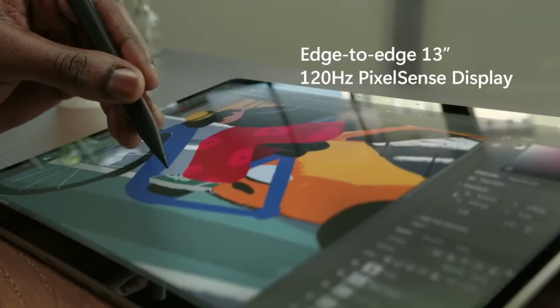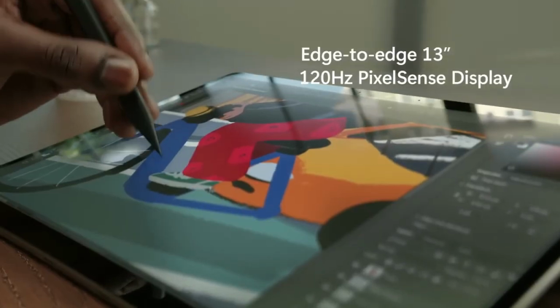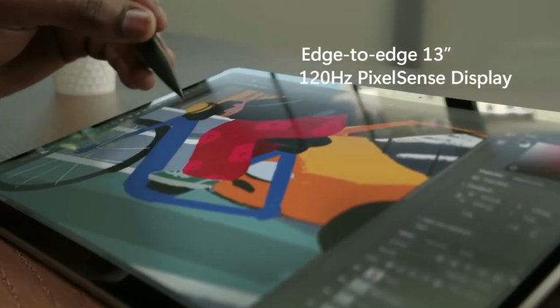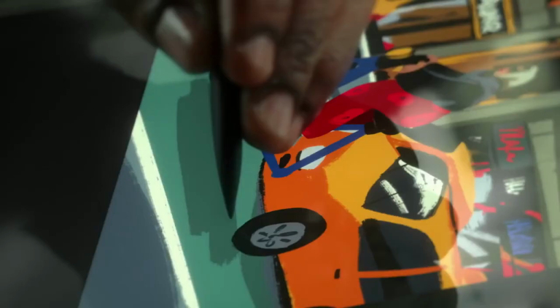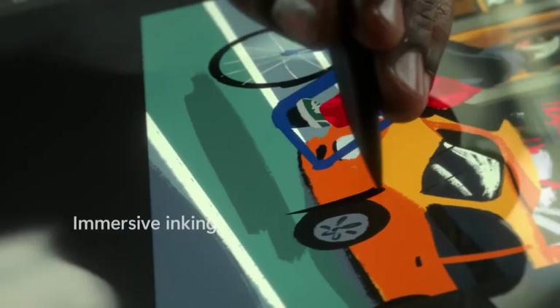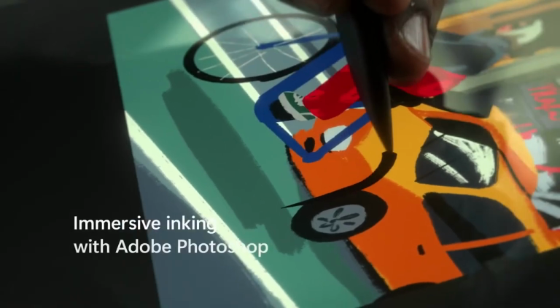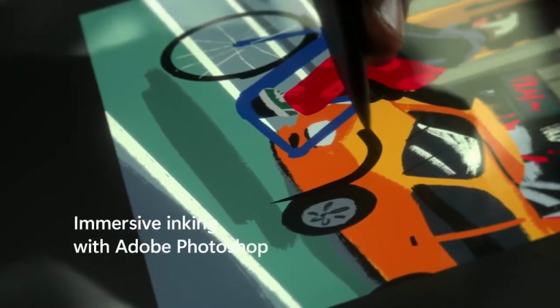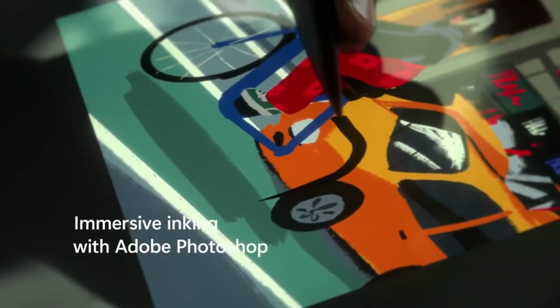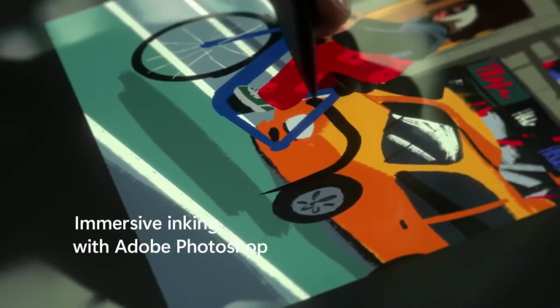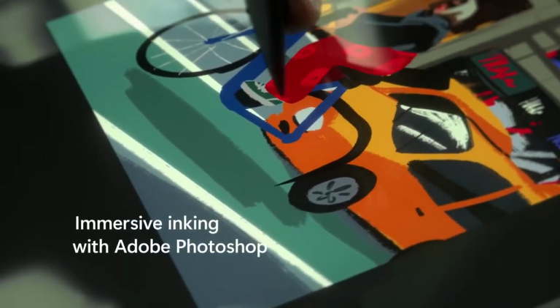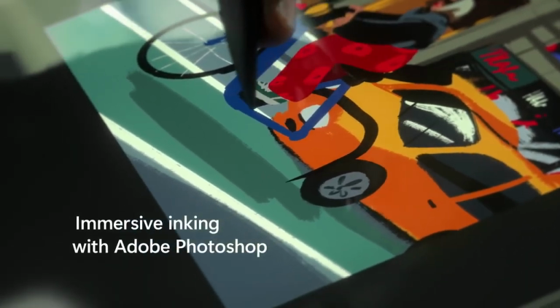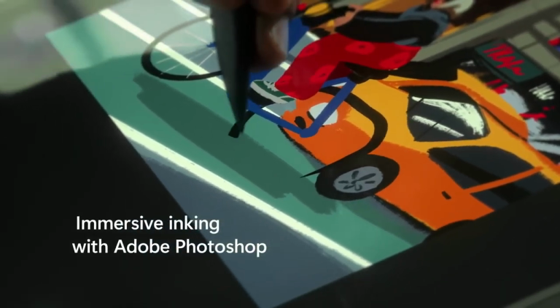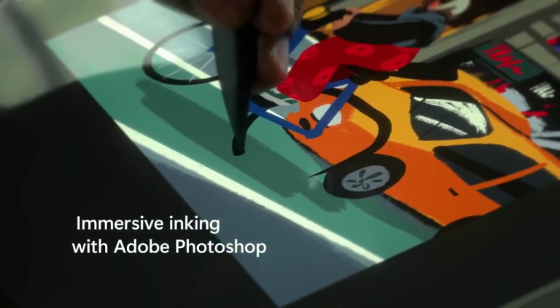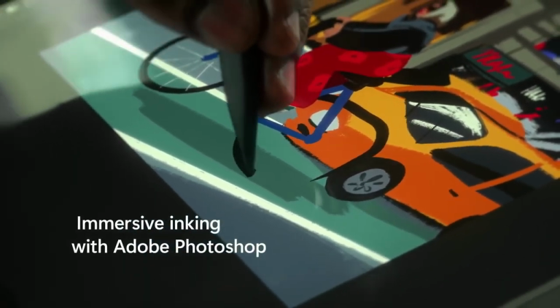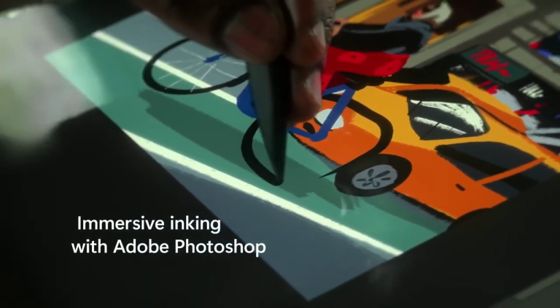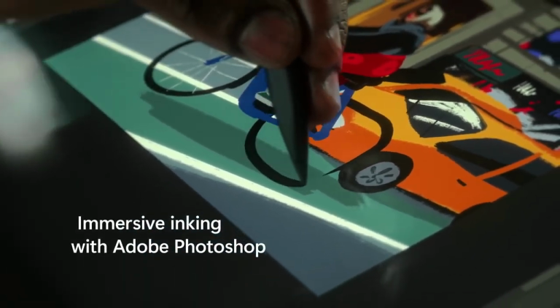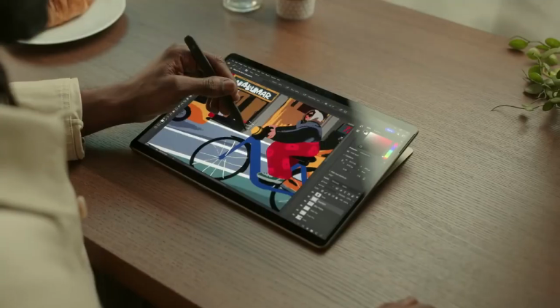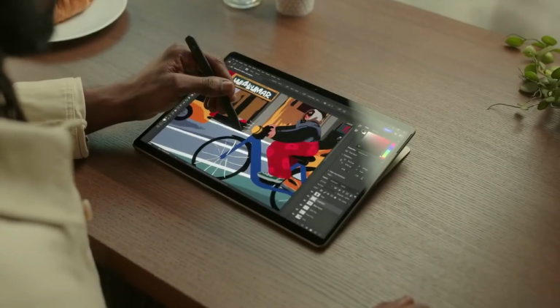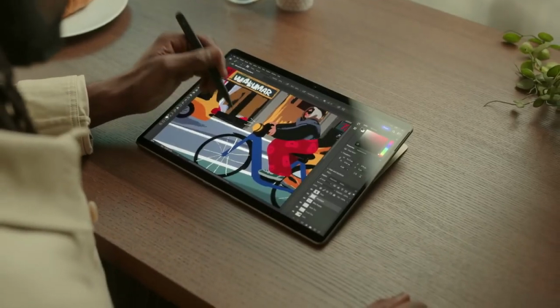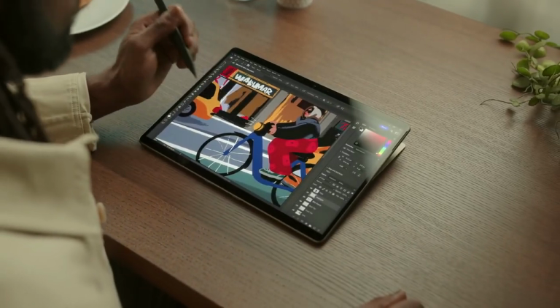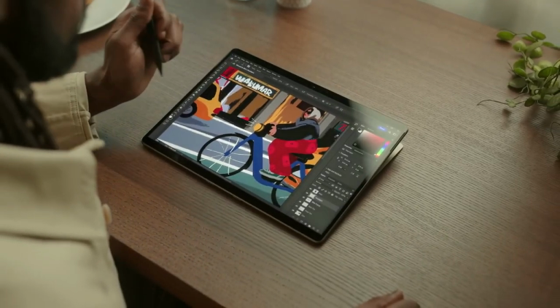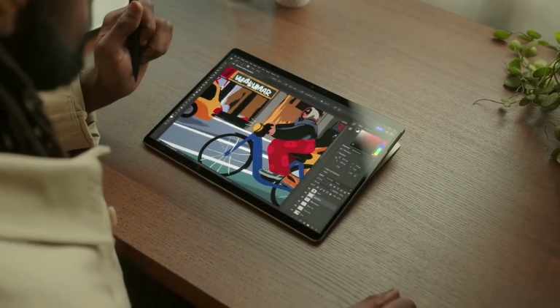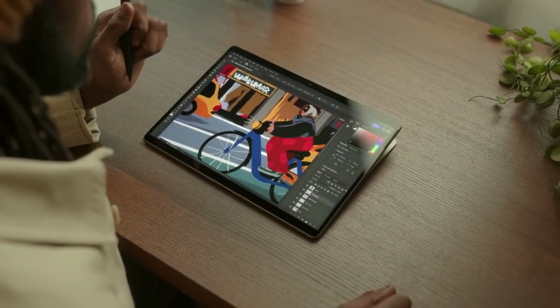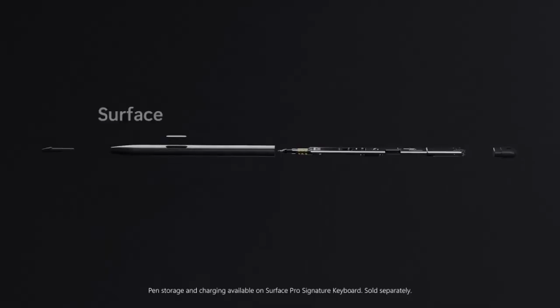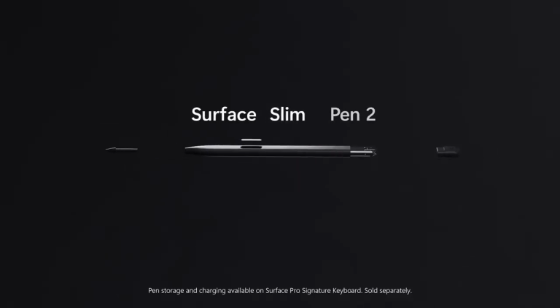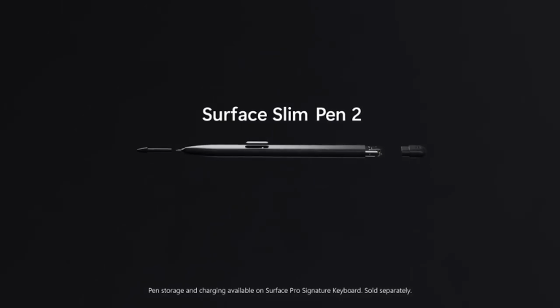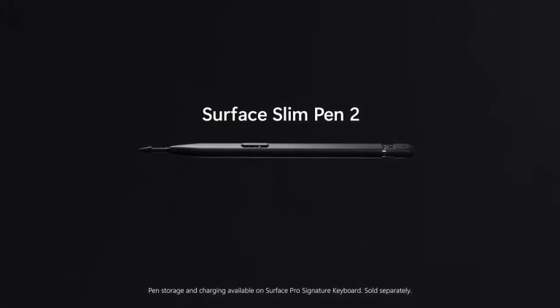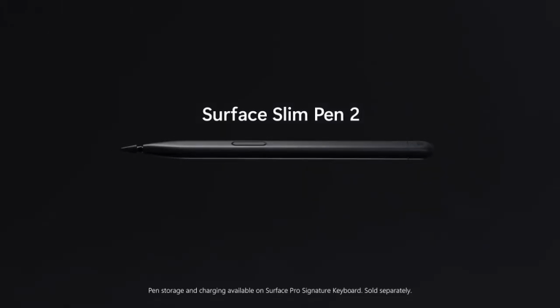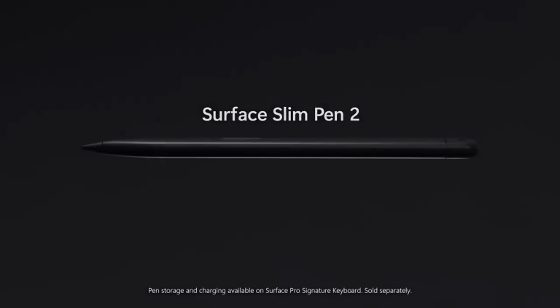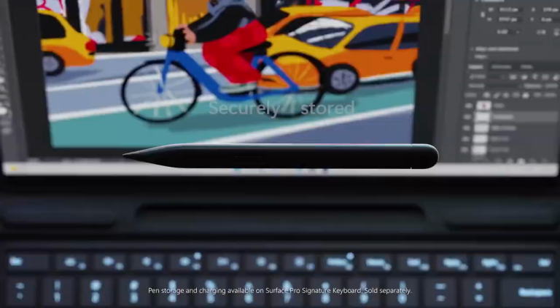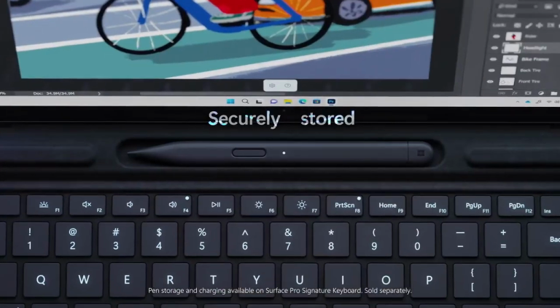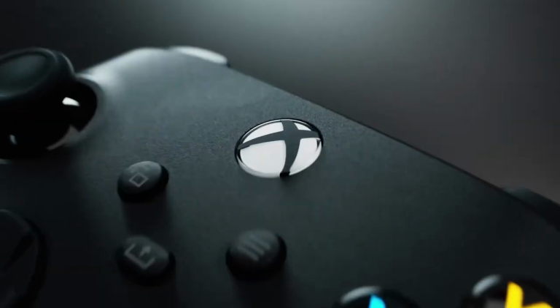The Surface Pro 9 is powered by a solid Intel 12th Gen i7 processor and 16GB of RAM, allowing for seamless multitasking, faster rendering, and a smoother gaming experience.